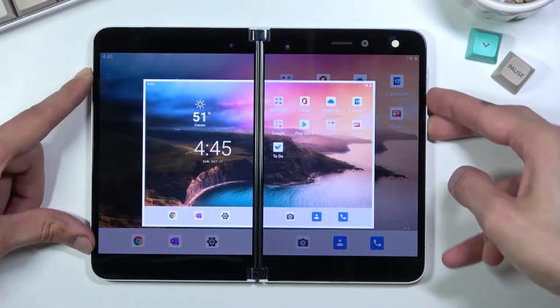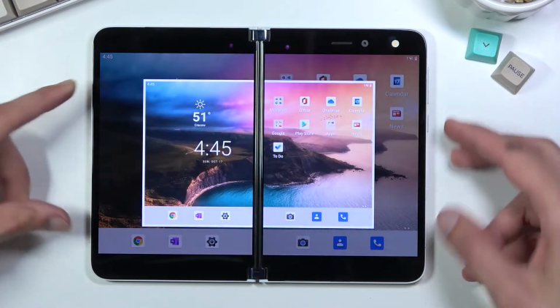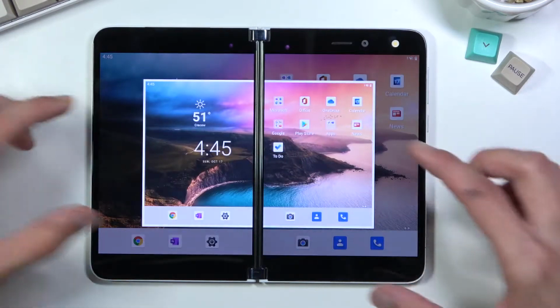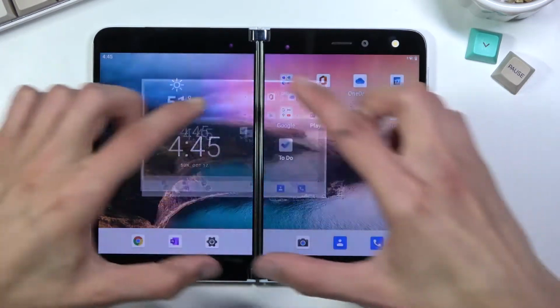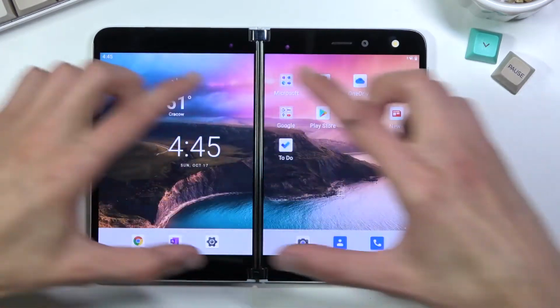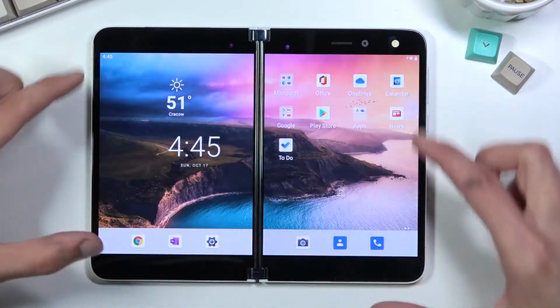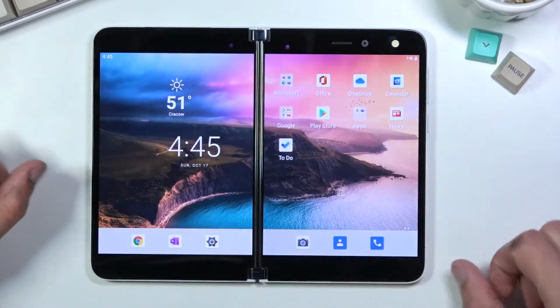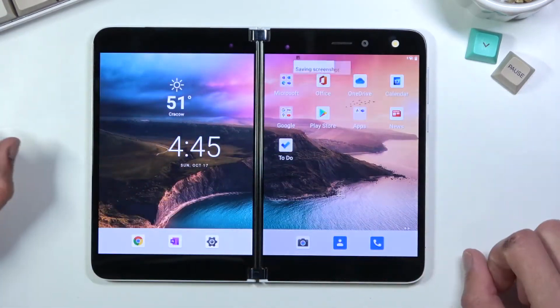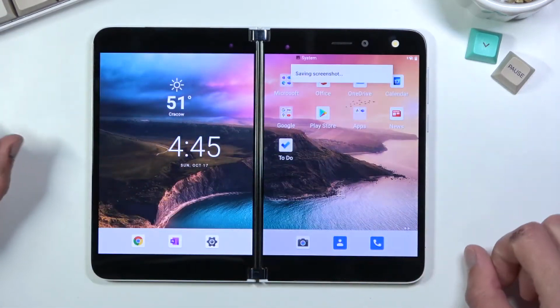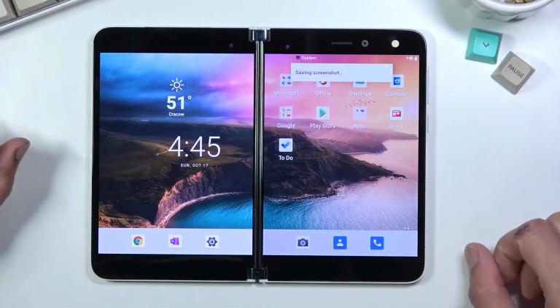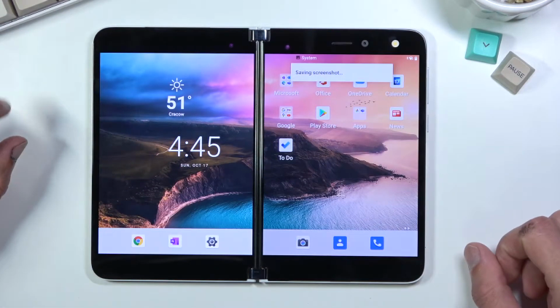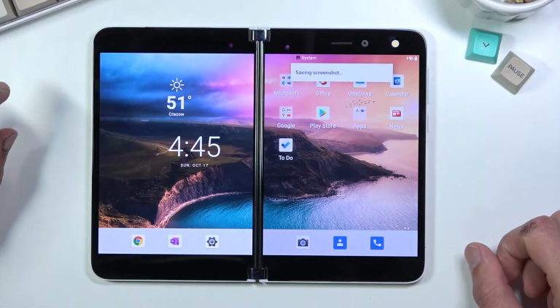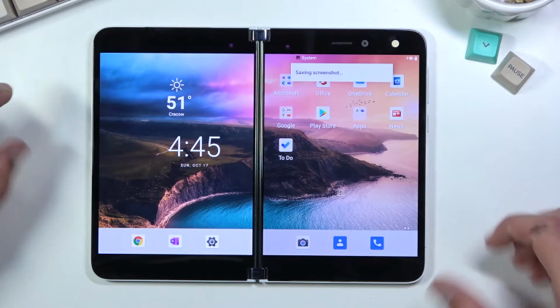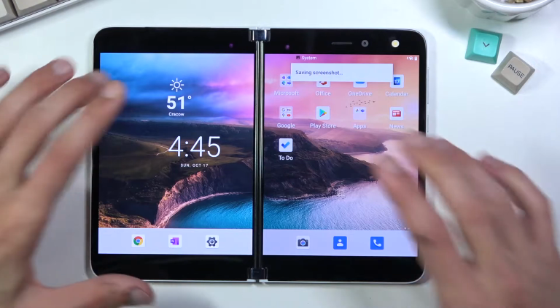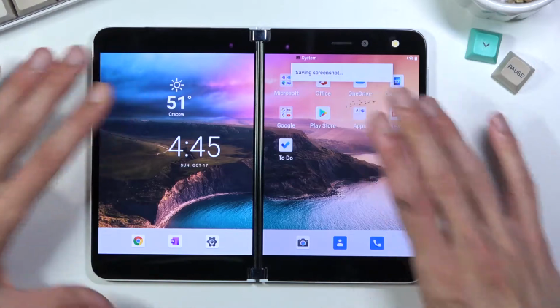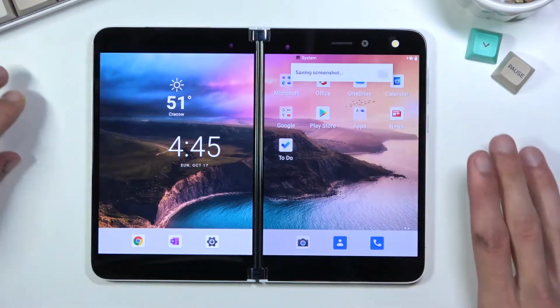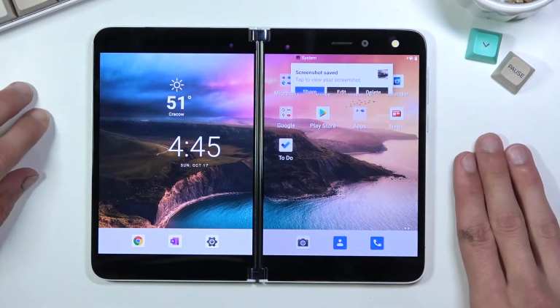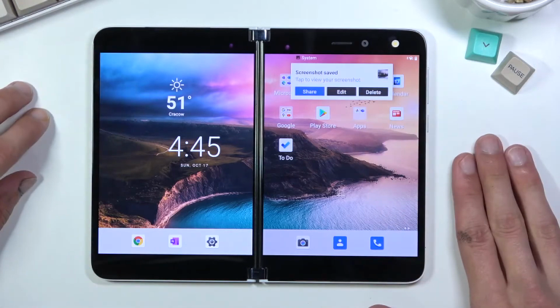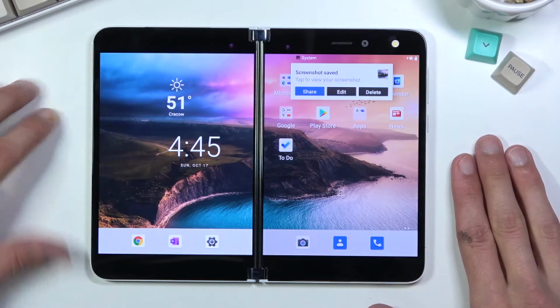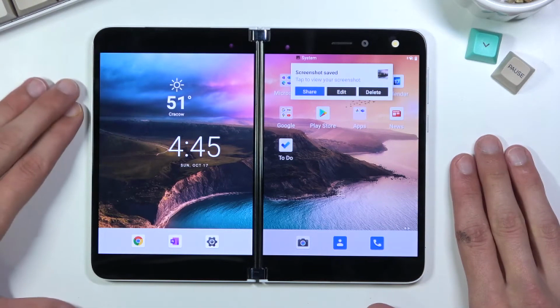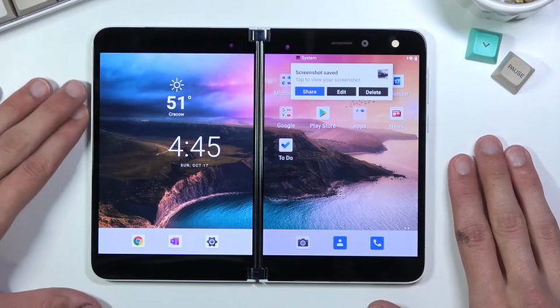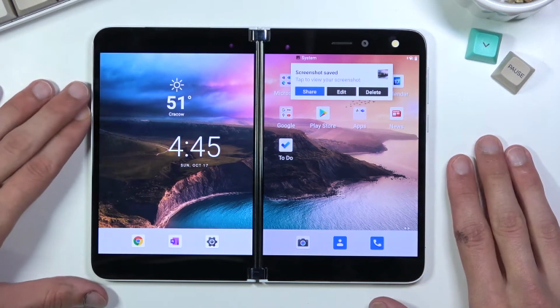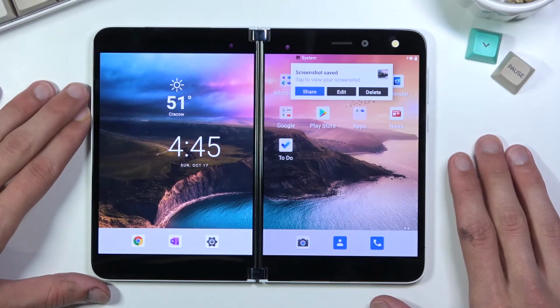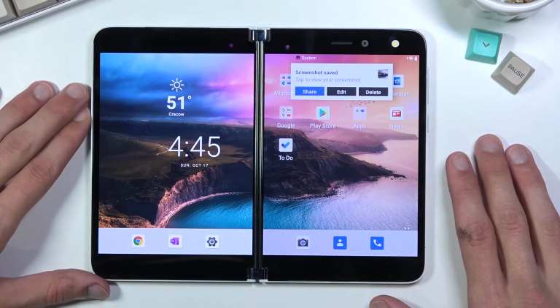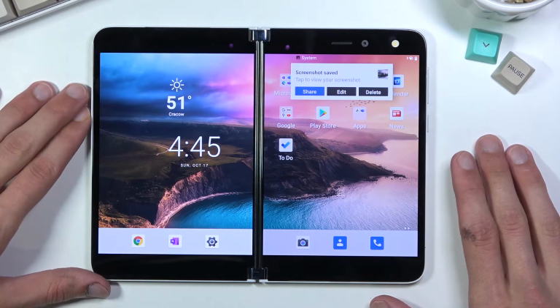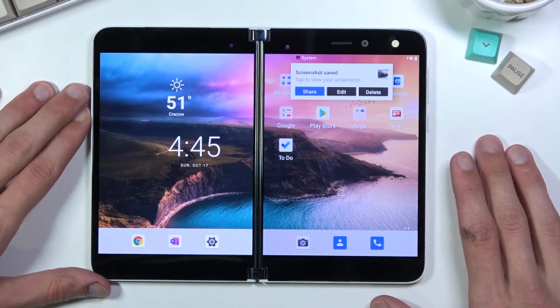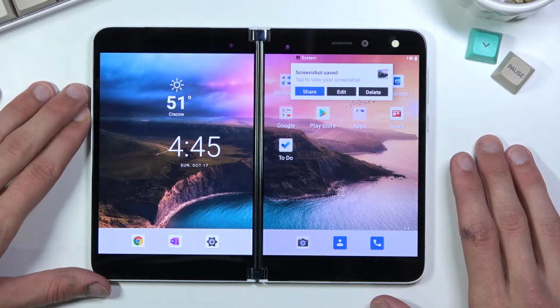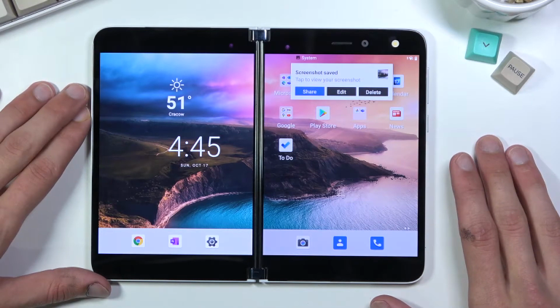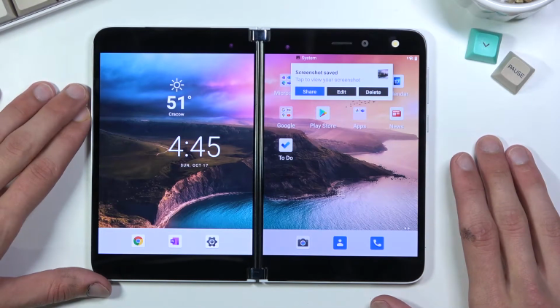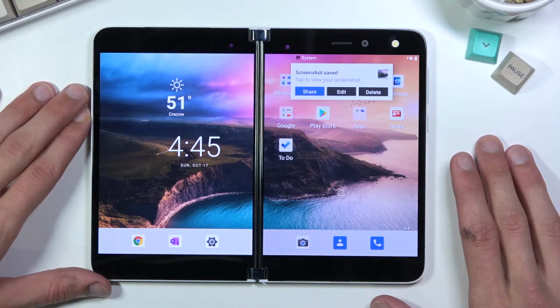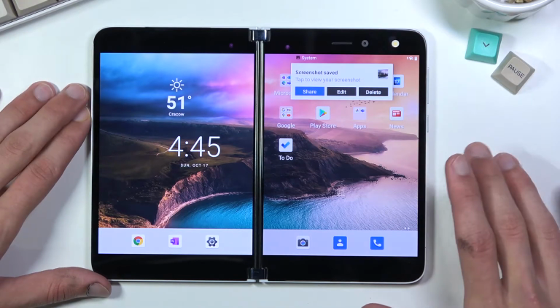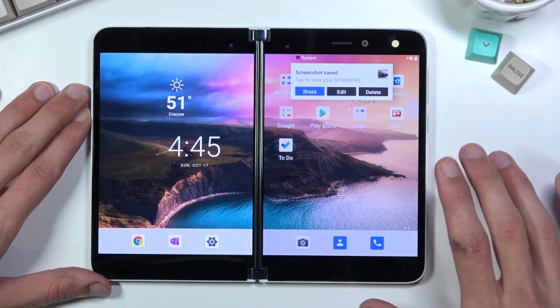You will have the entirety of your screen captured — so both of the screens — which you can find in your photo gallery.